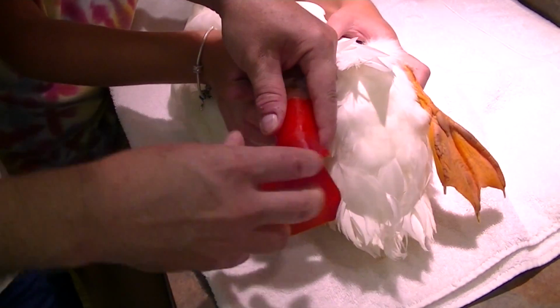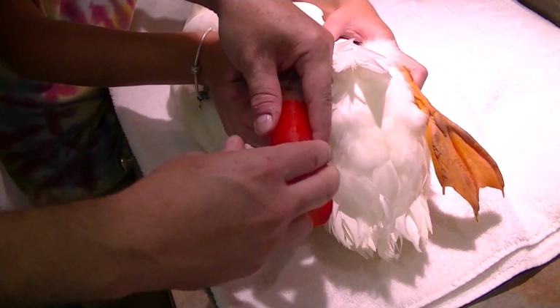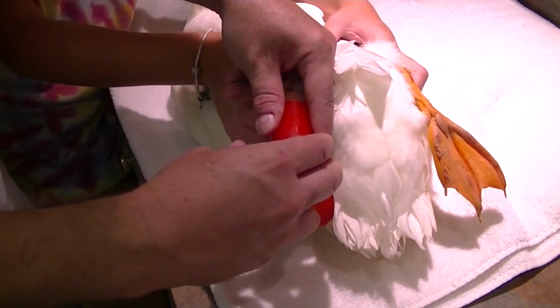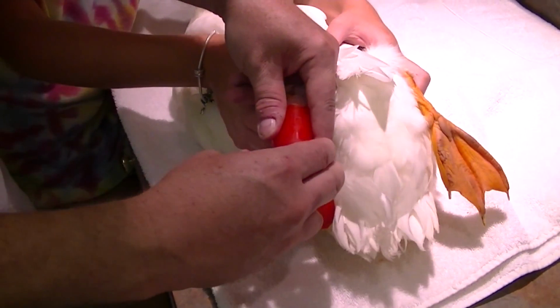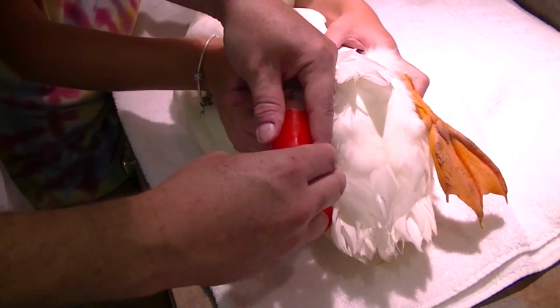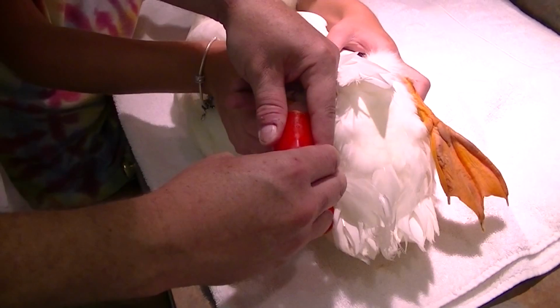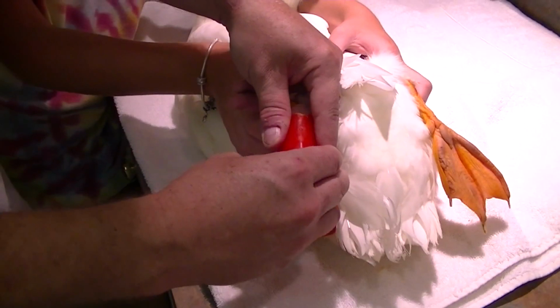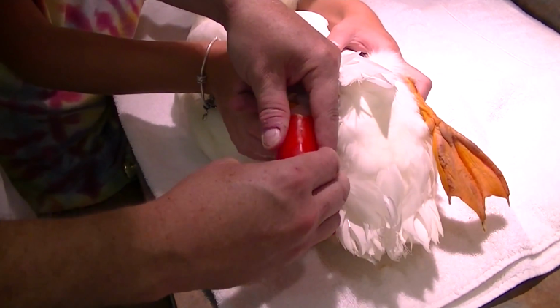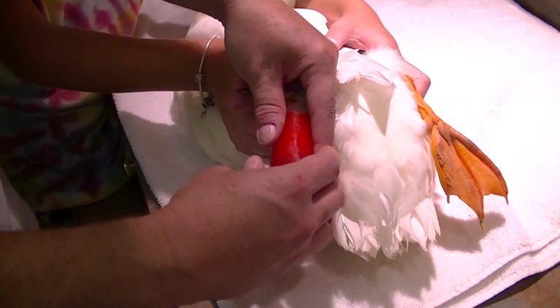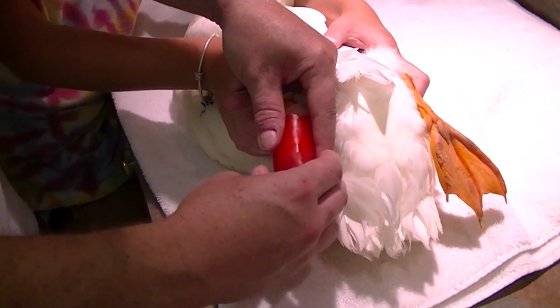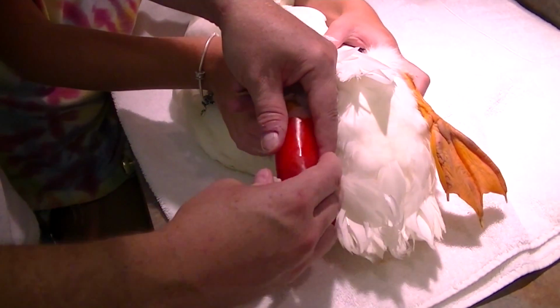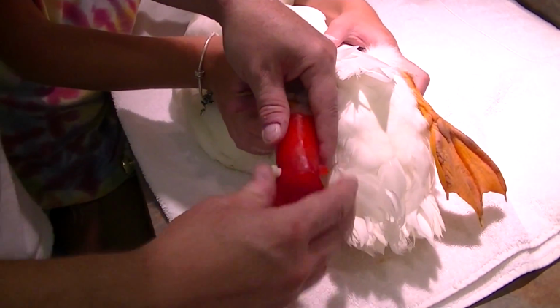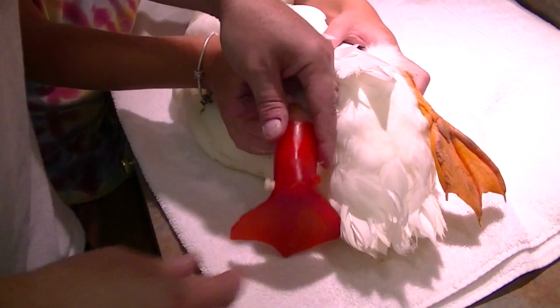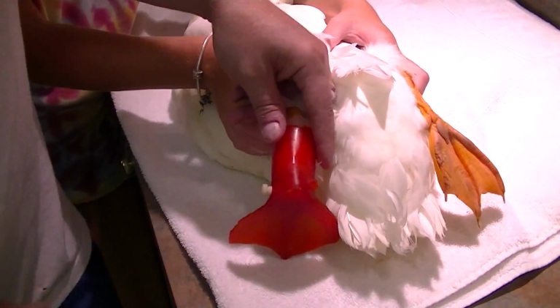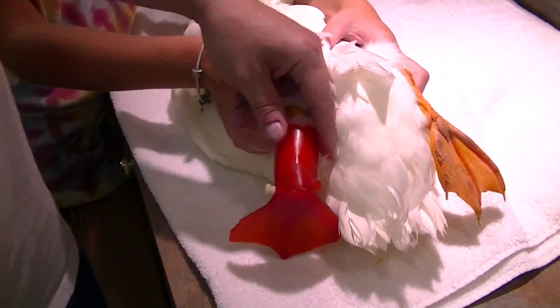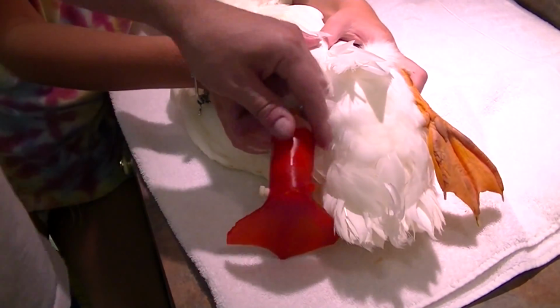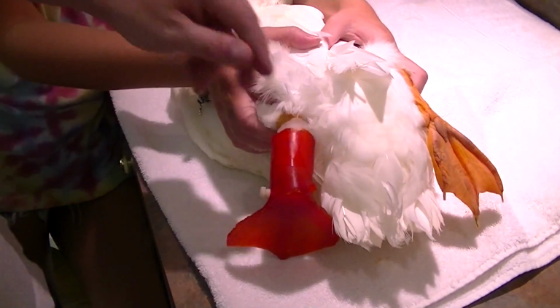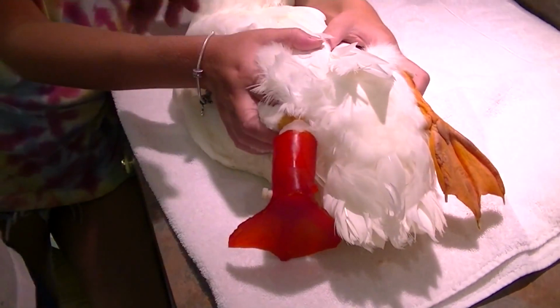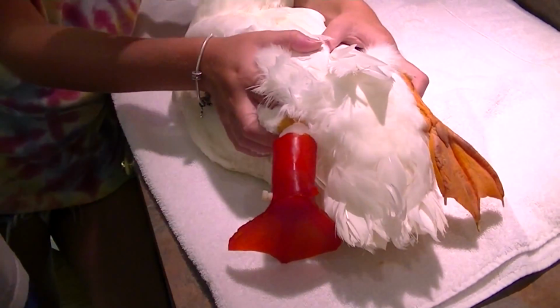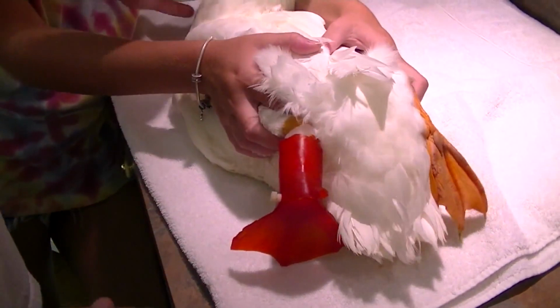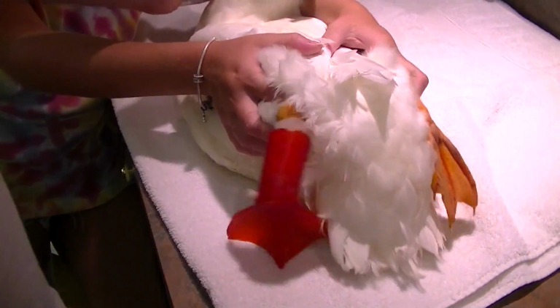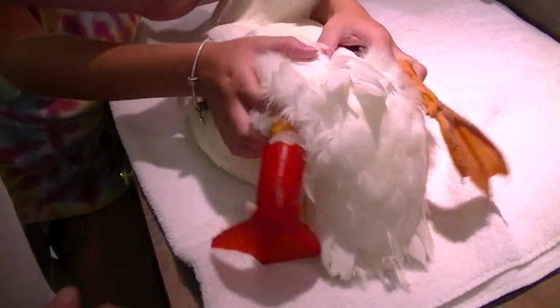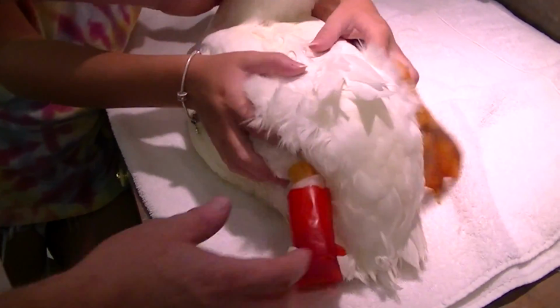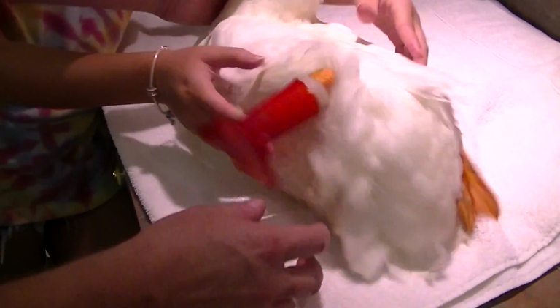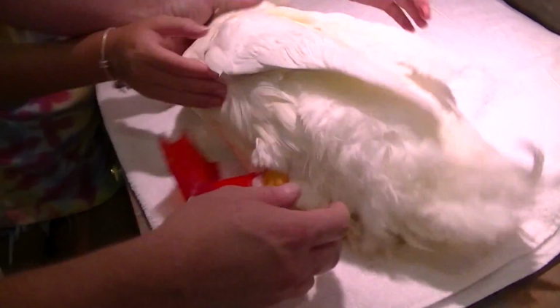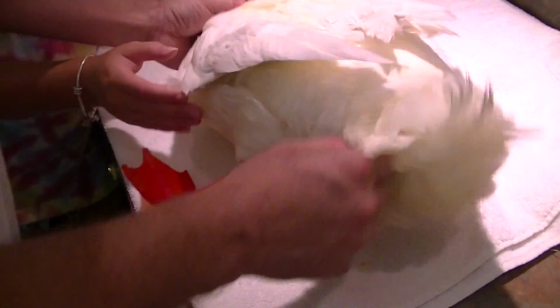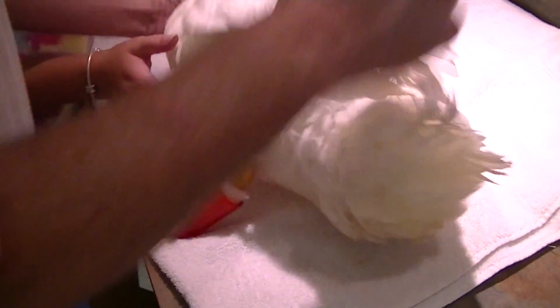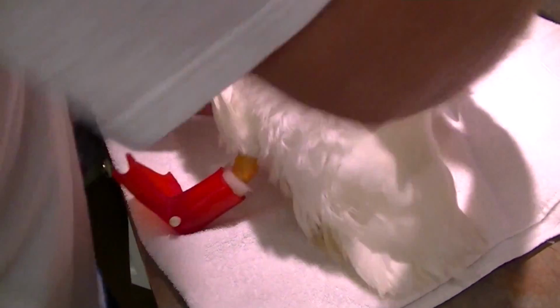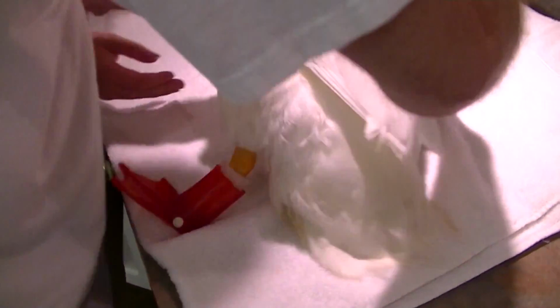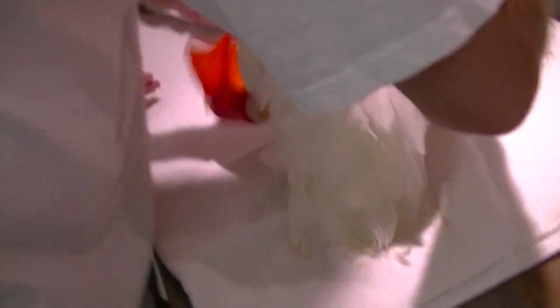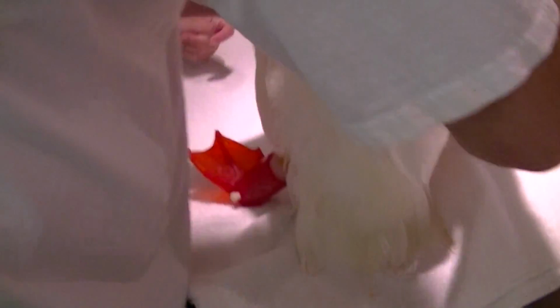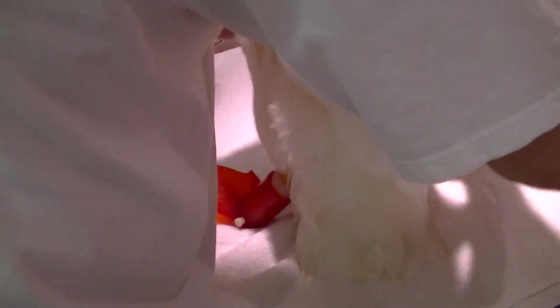Good boy Buttercut. I'm going to take him outside and give it a try. Bye.